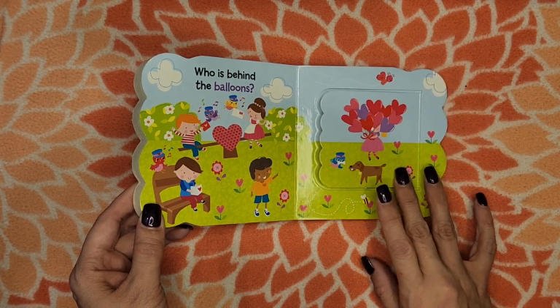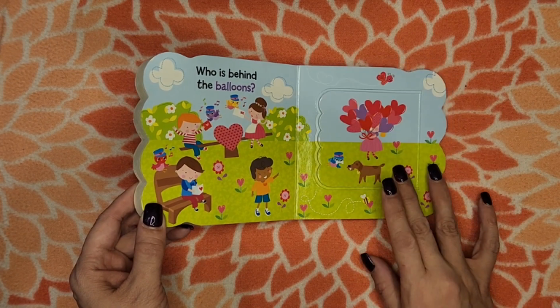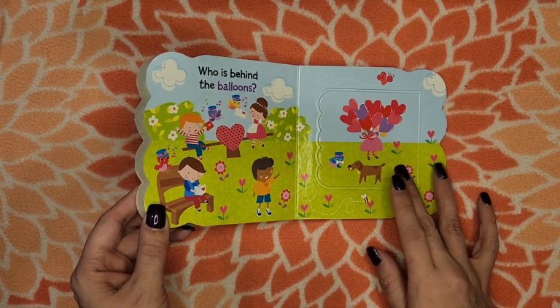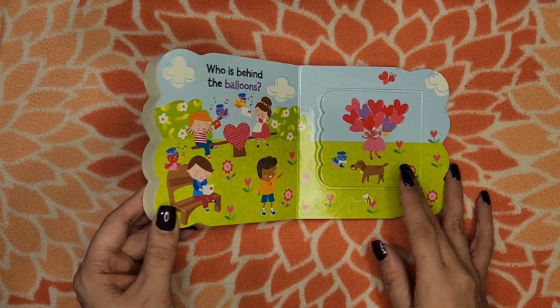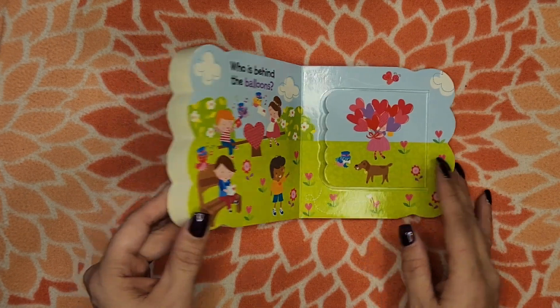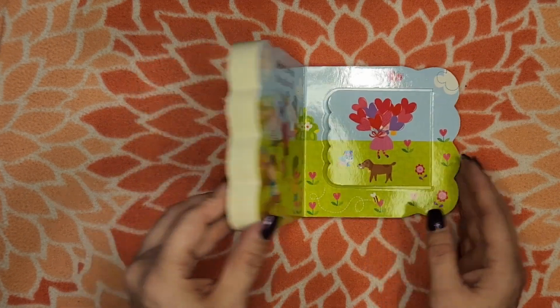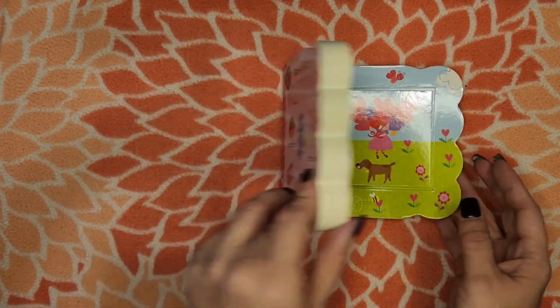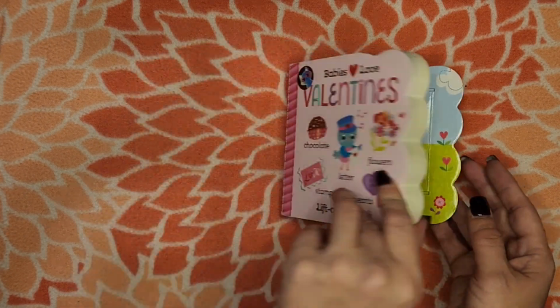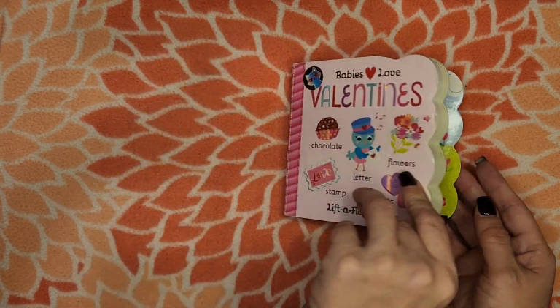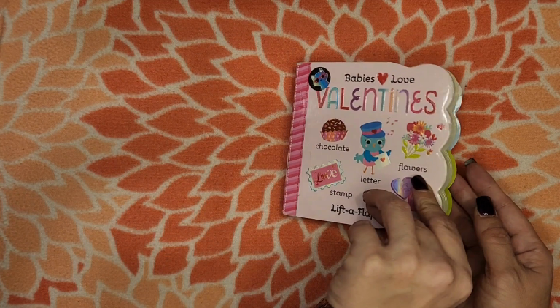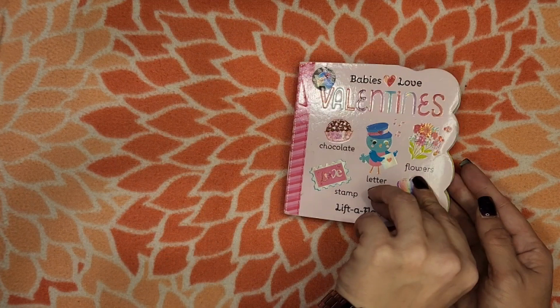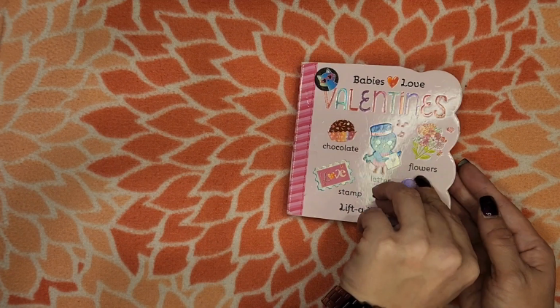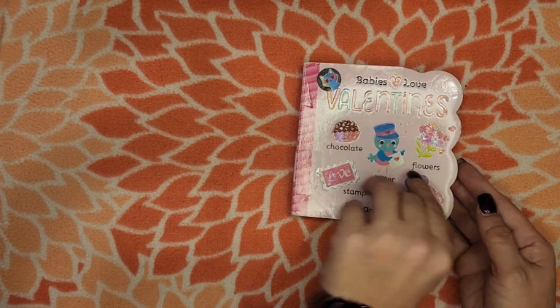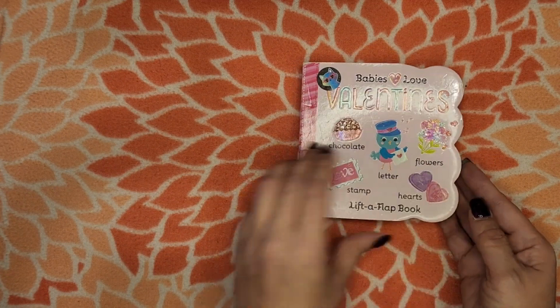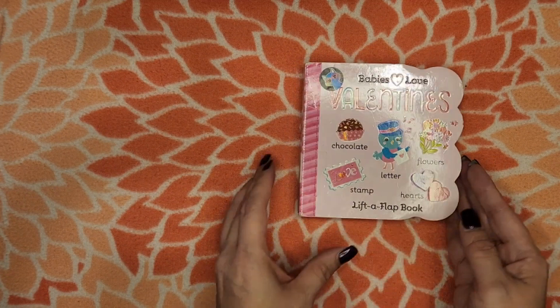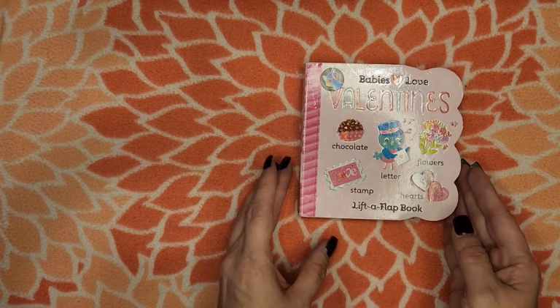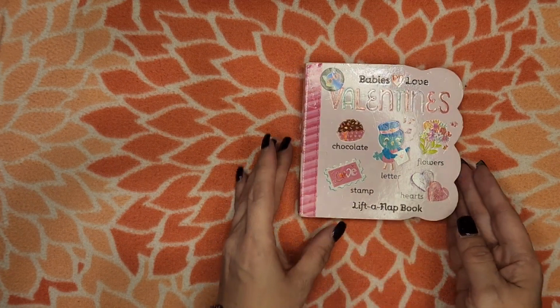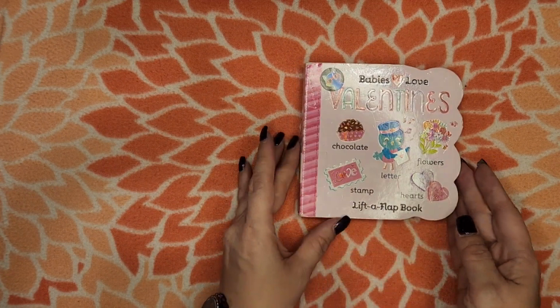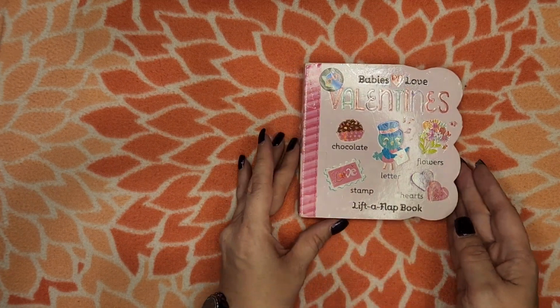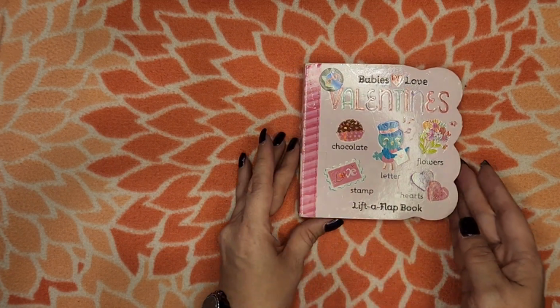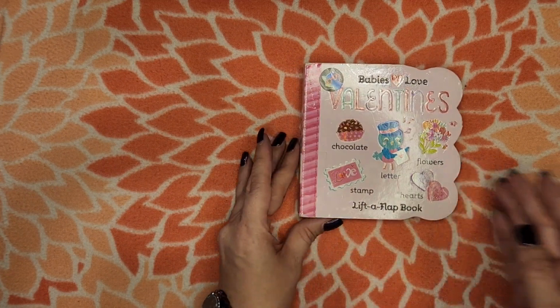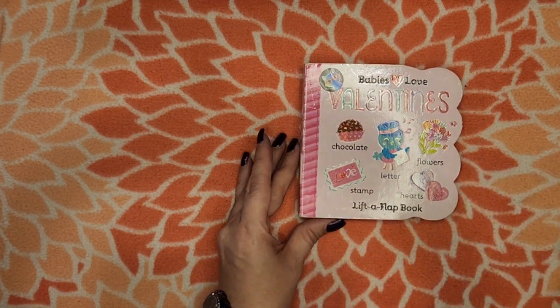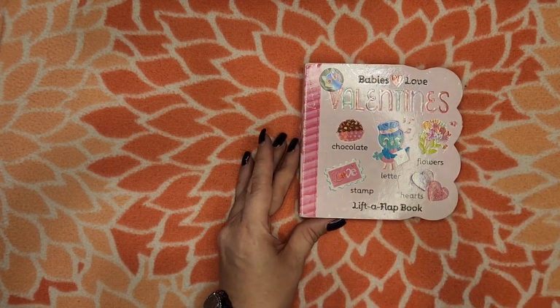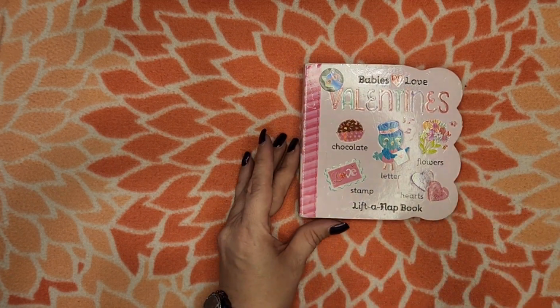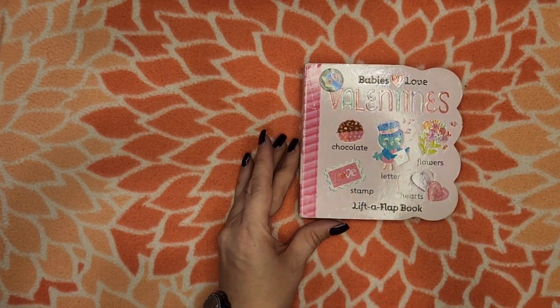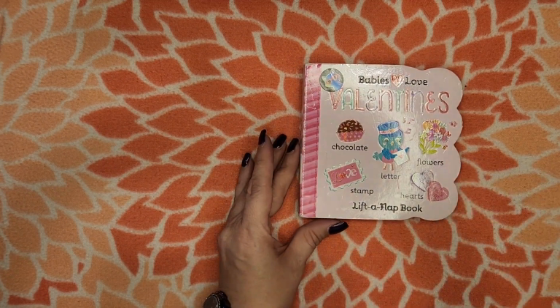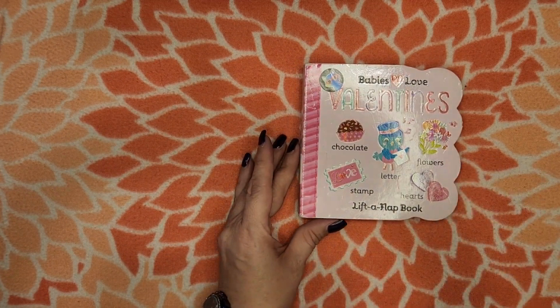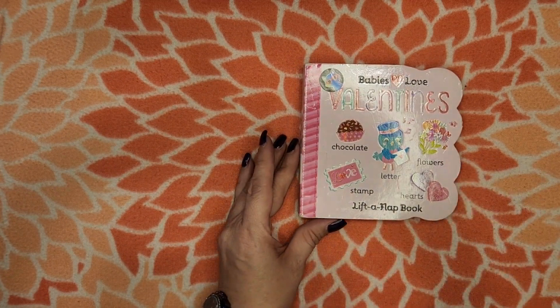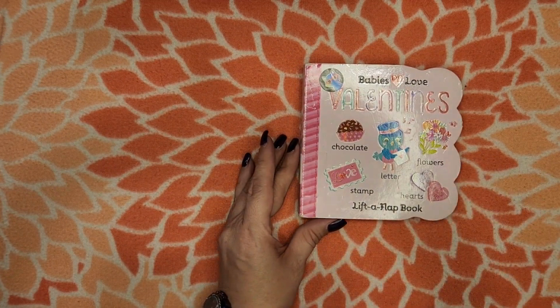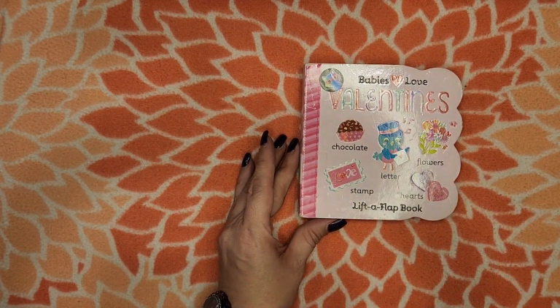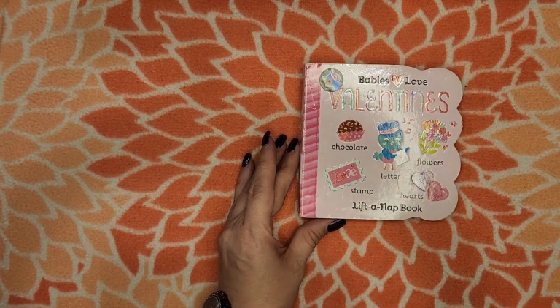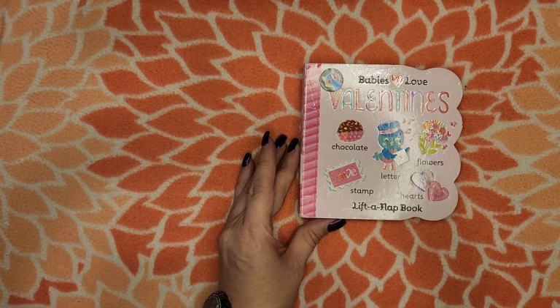Thank you for joining me for this reading of Babies Love Valentines.